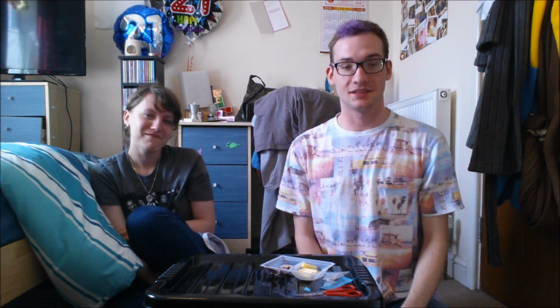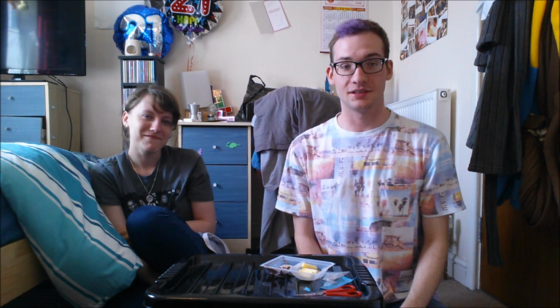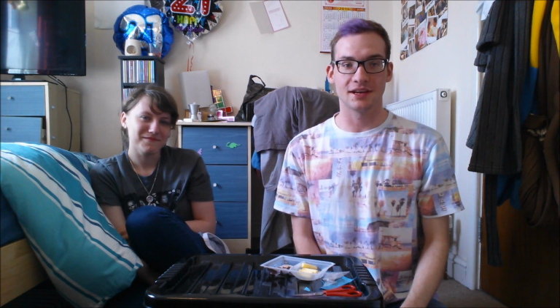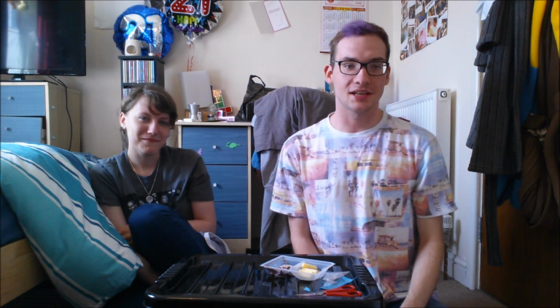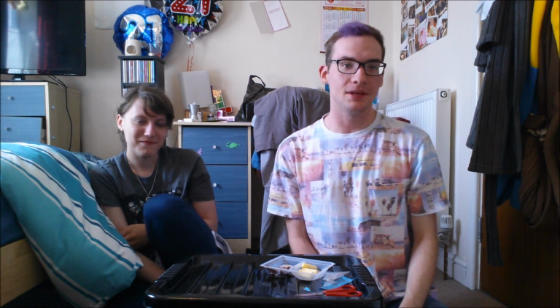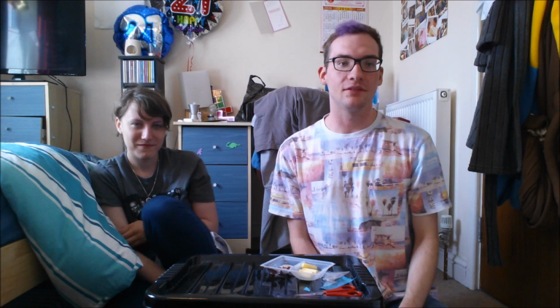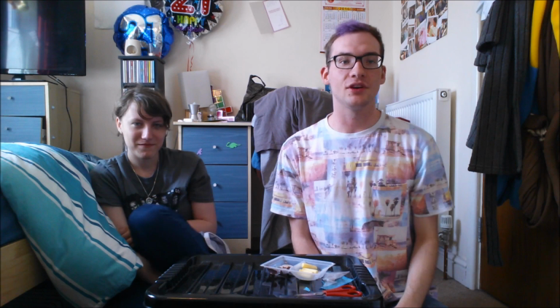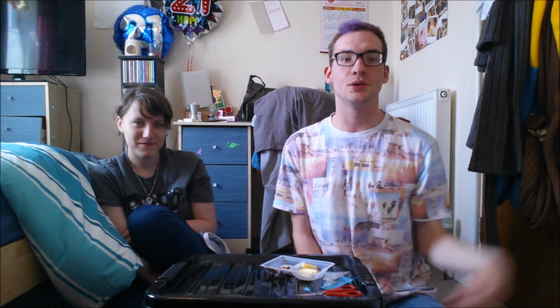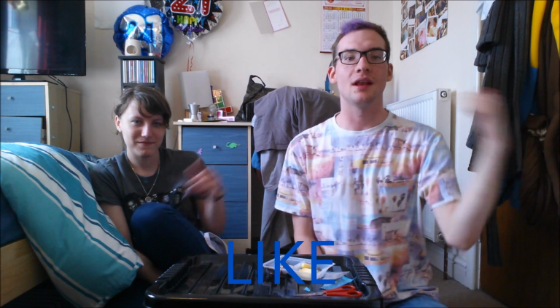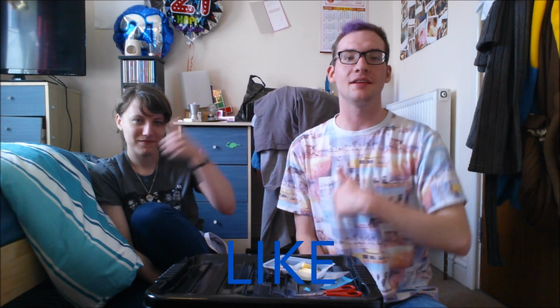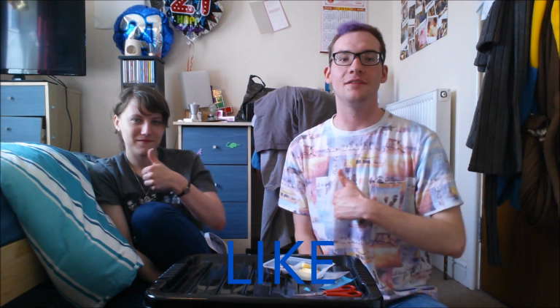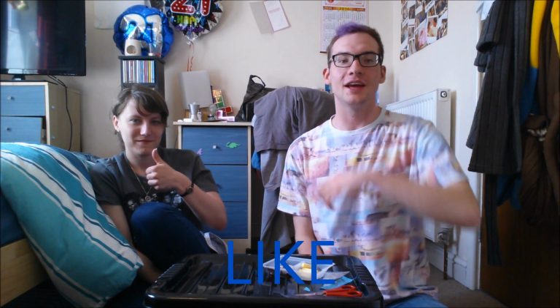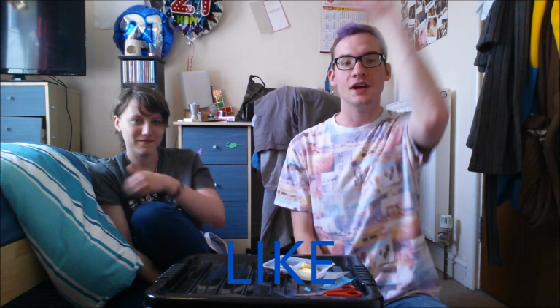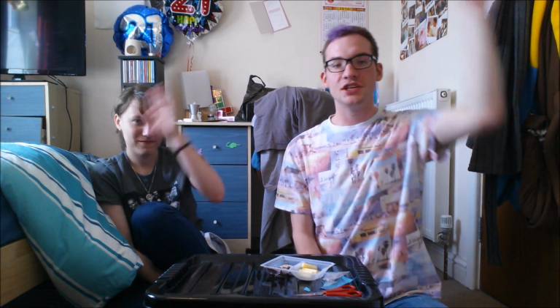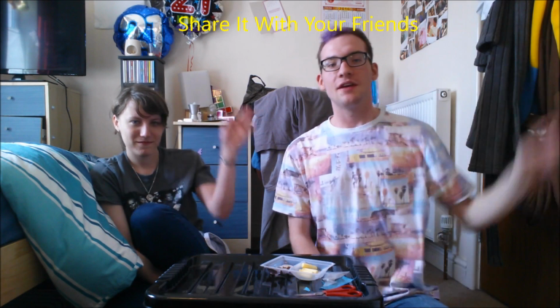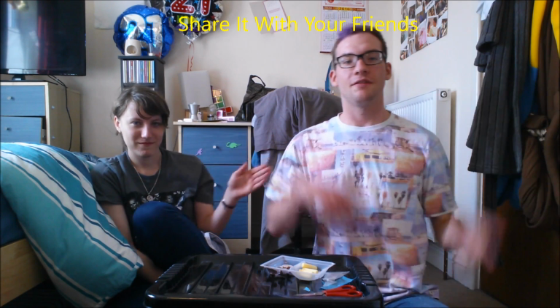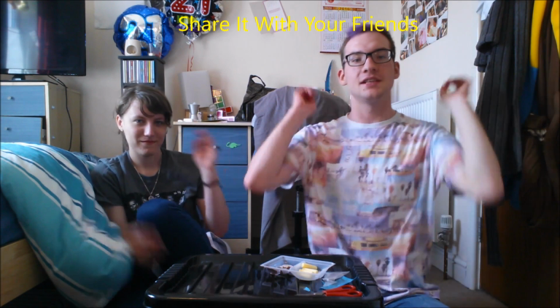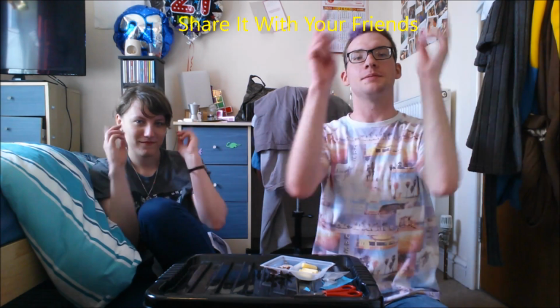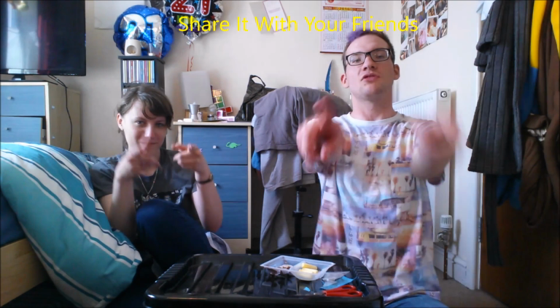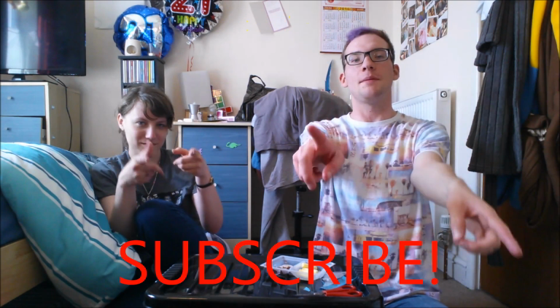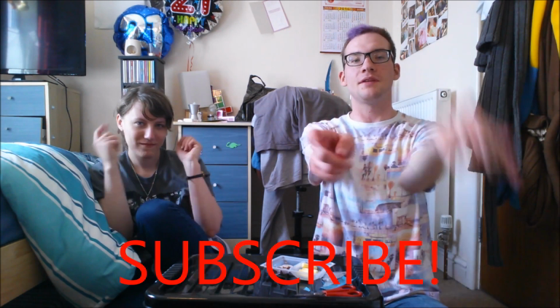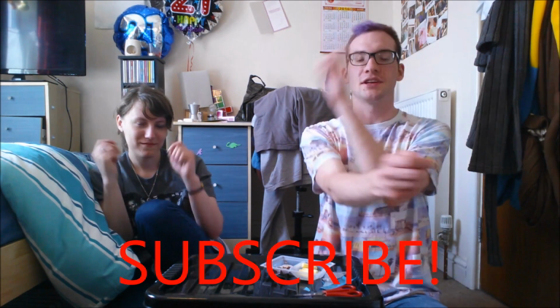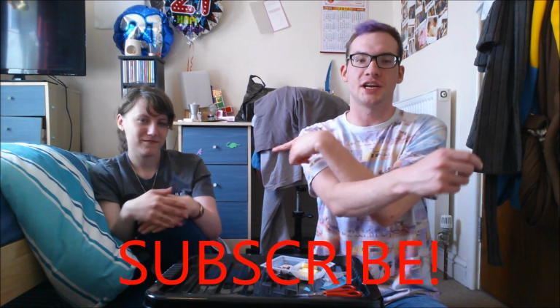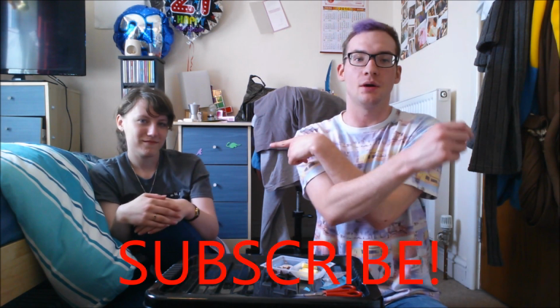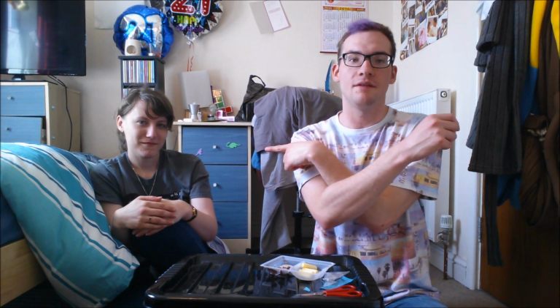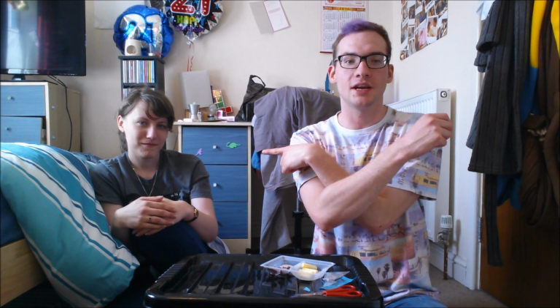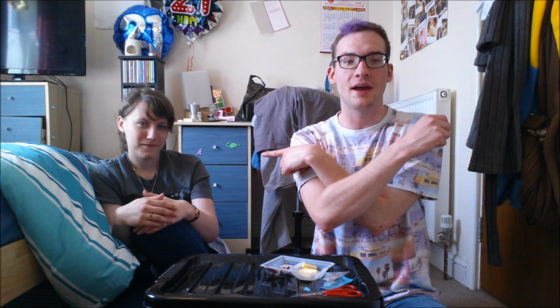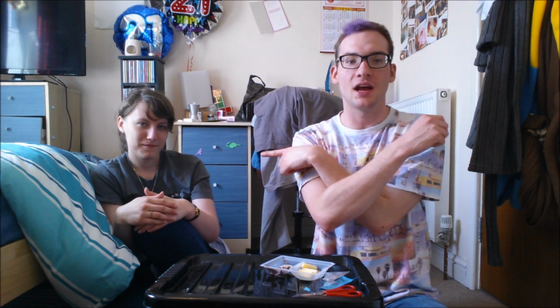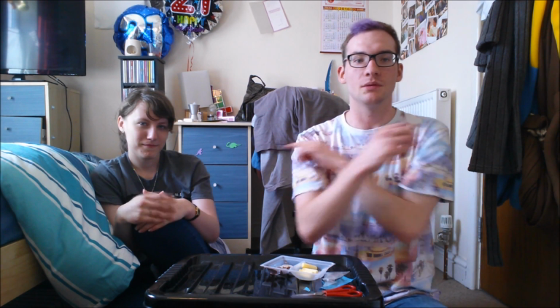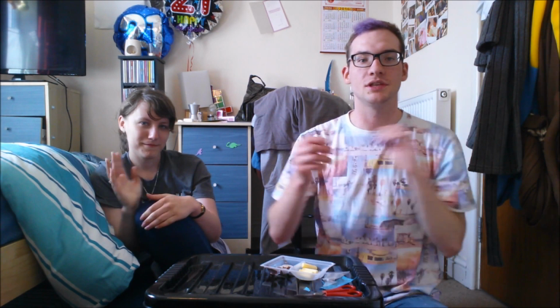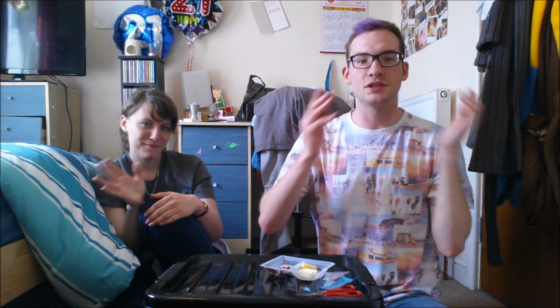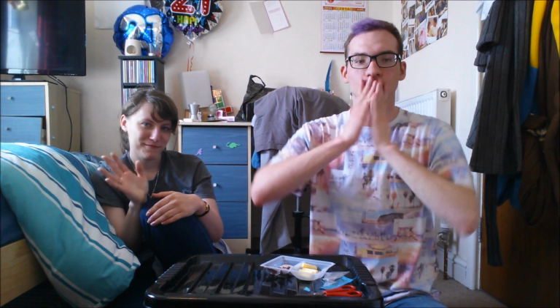So until next time, please feel free to like this video, share it with friends, subscribe, don't forget to check out her video, and I will see you soon.